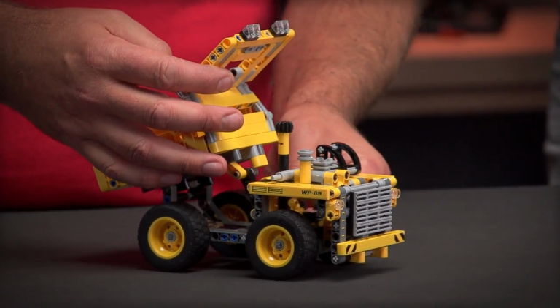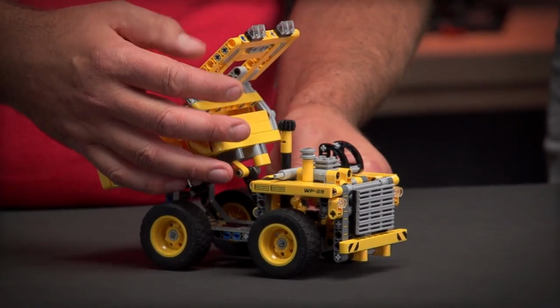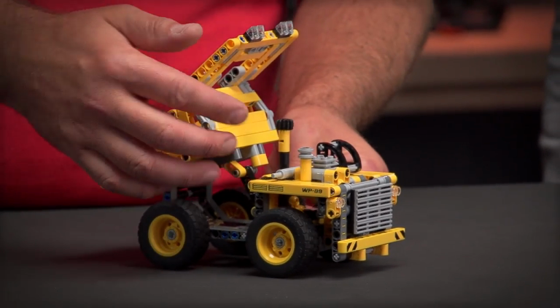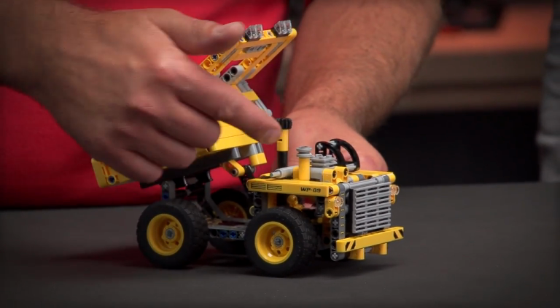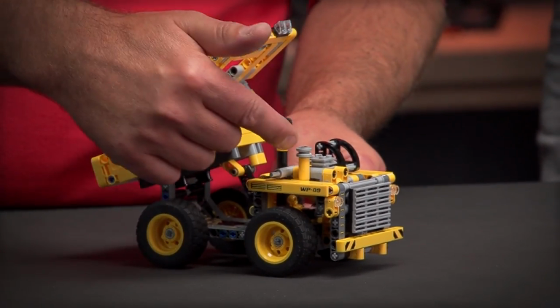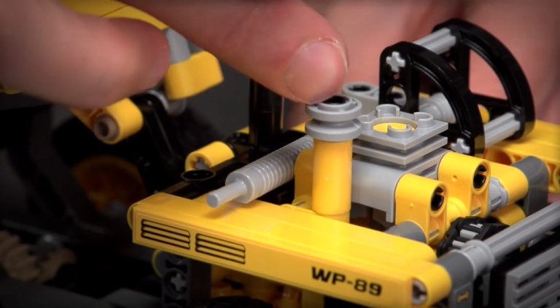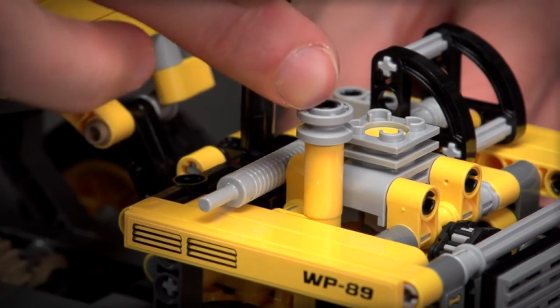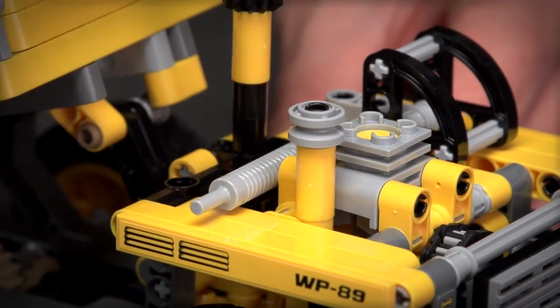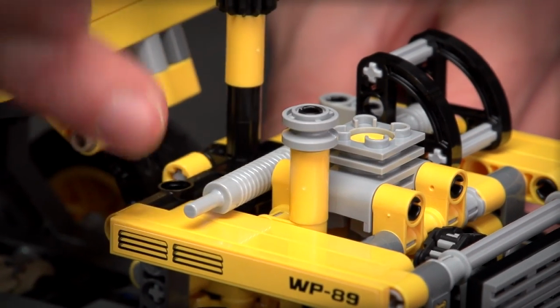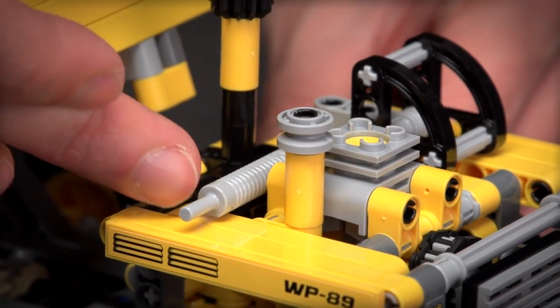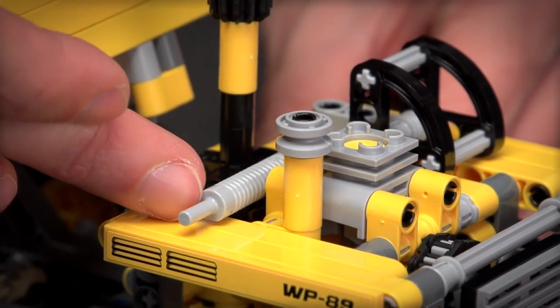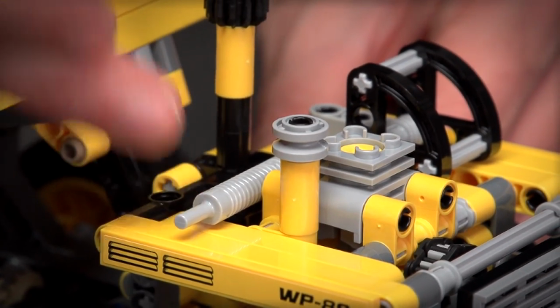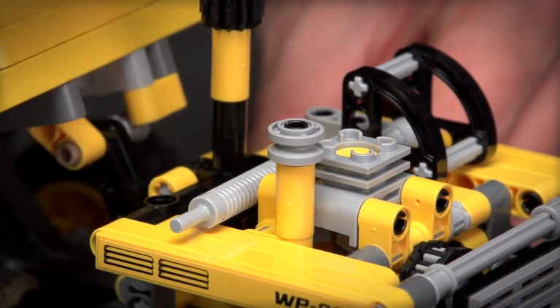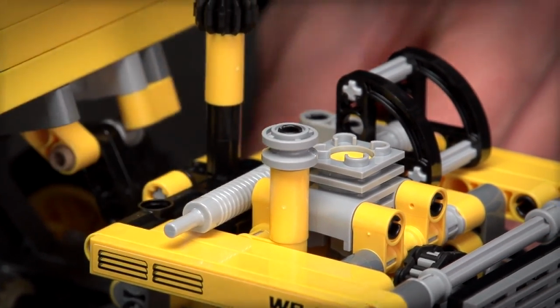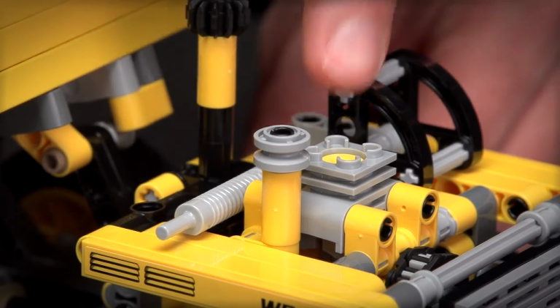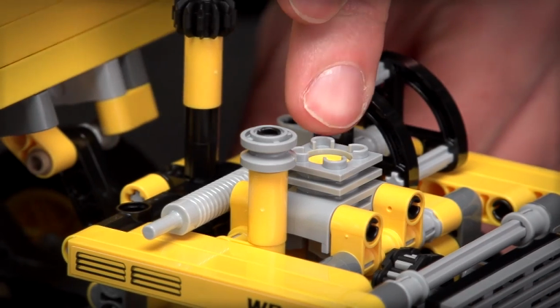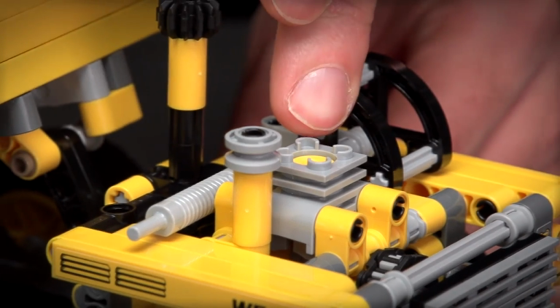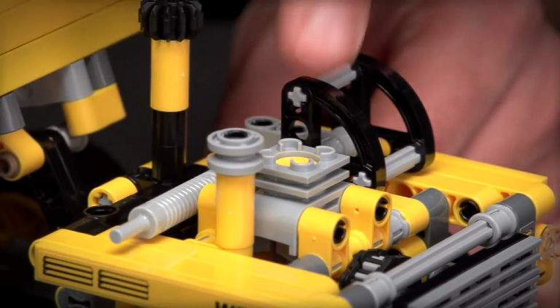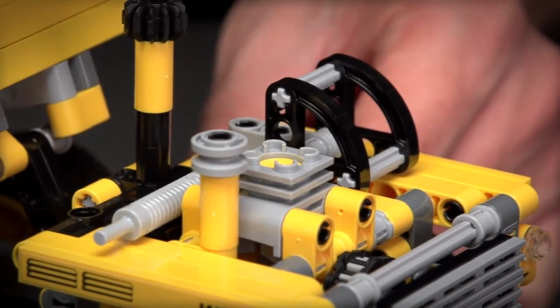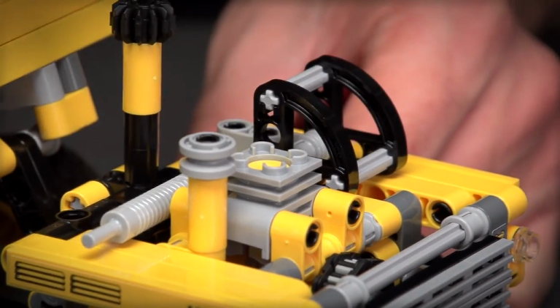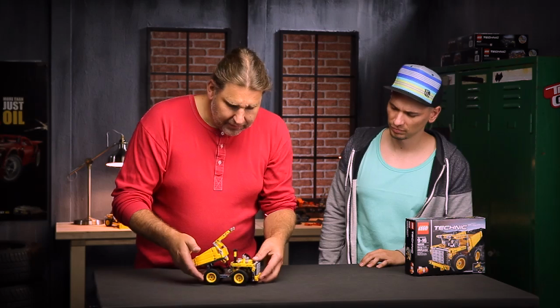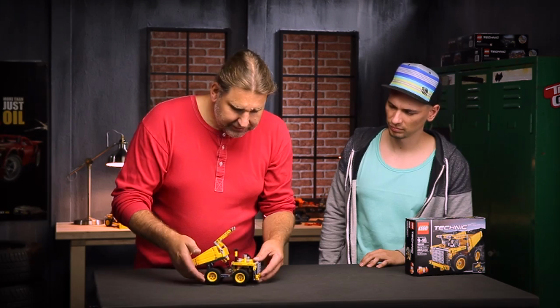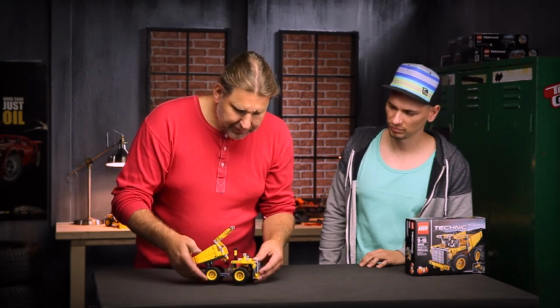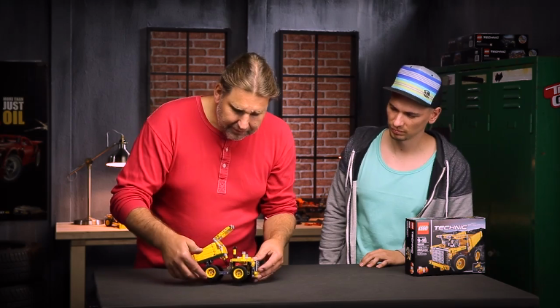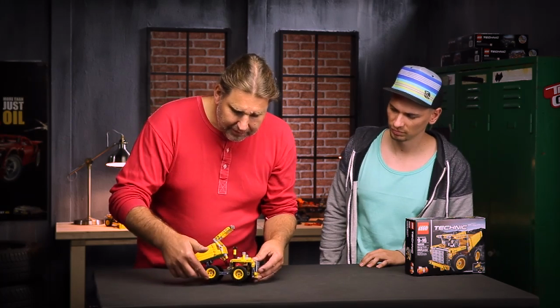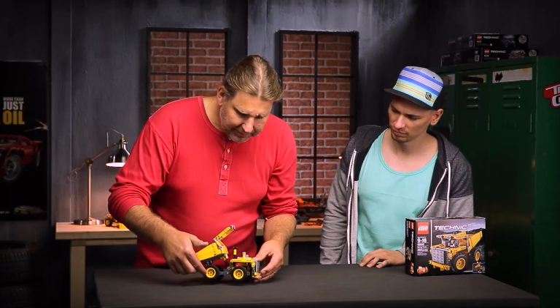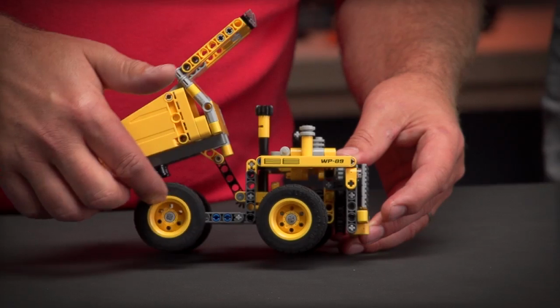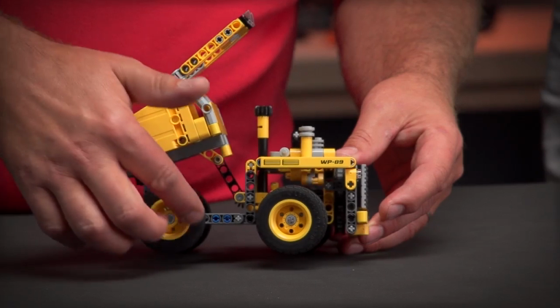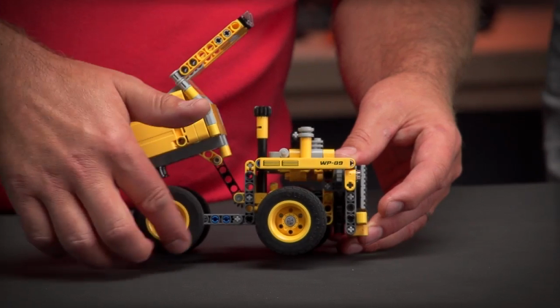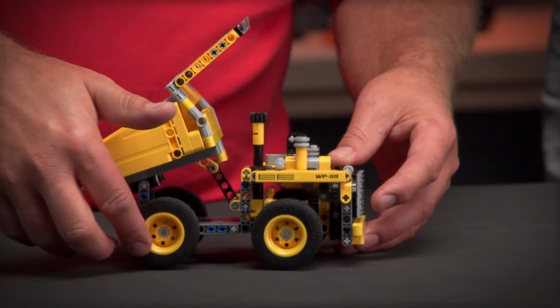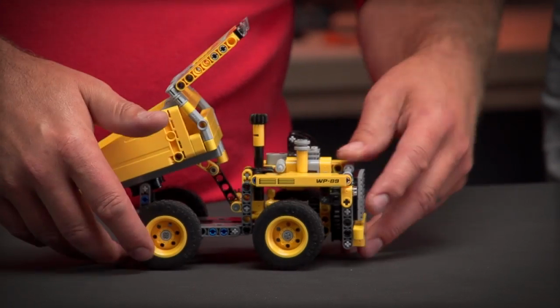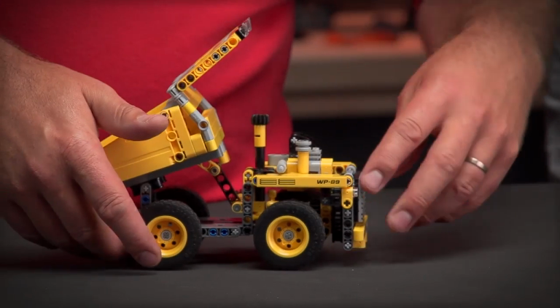If I open the tip you can see even more details — we have an air filter, exhaust, and a working motor which is driven by the back wheel.